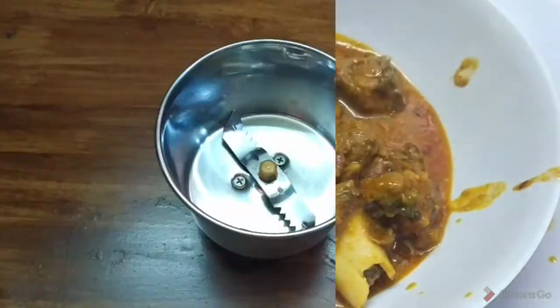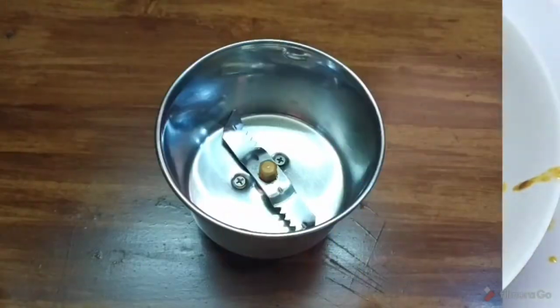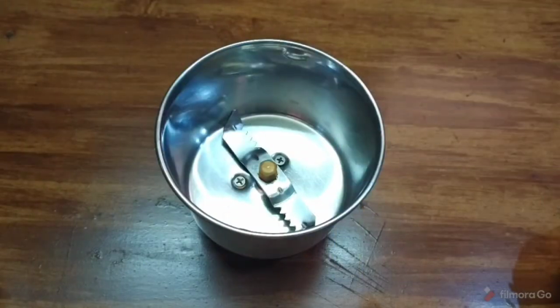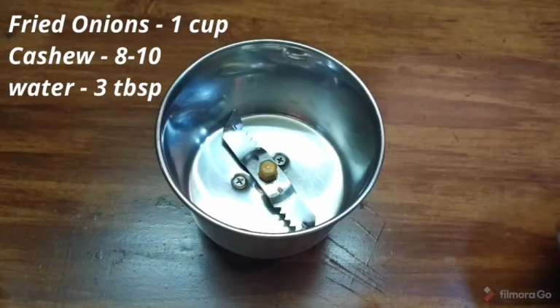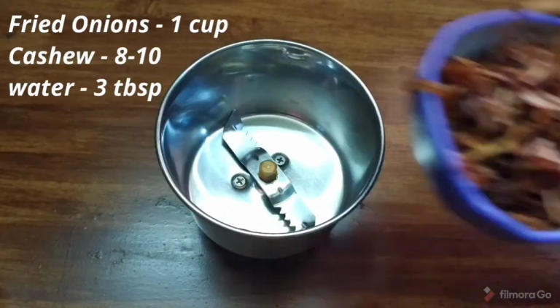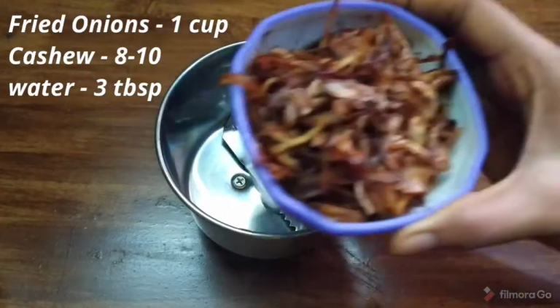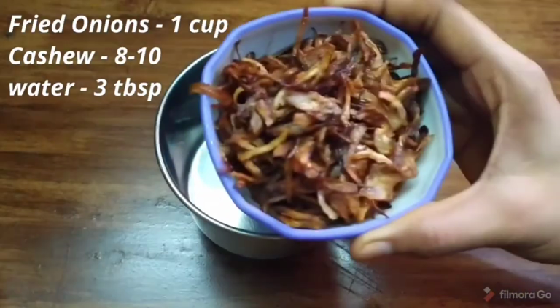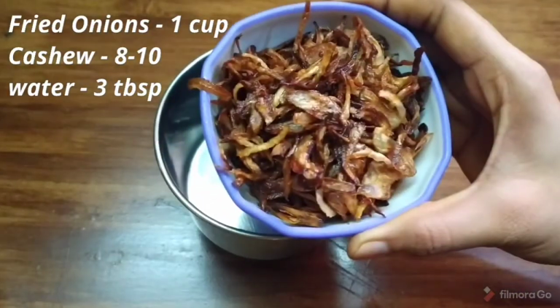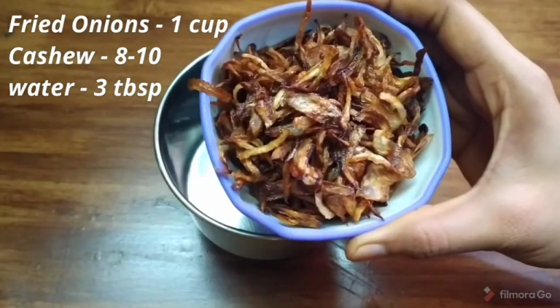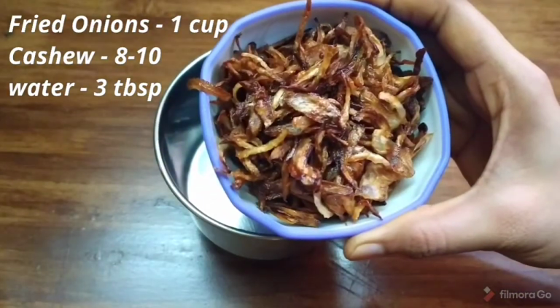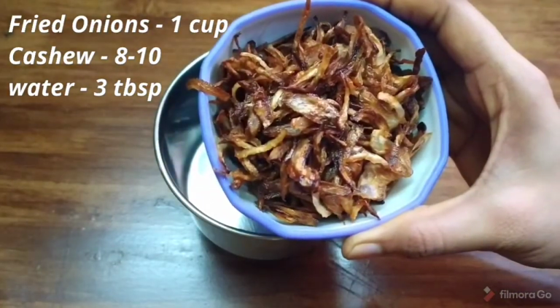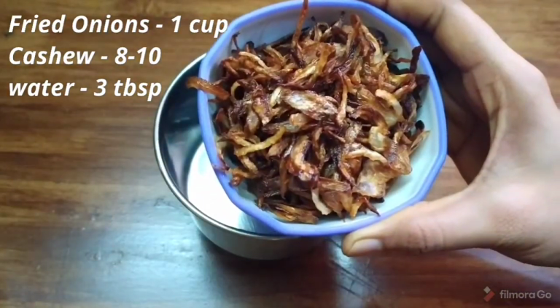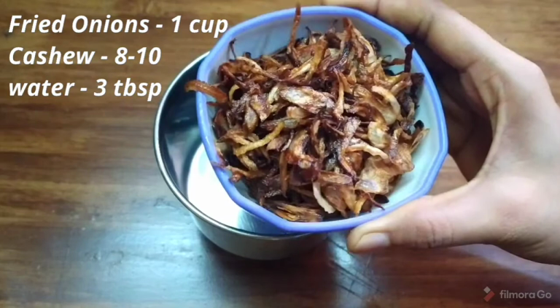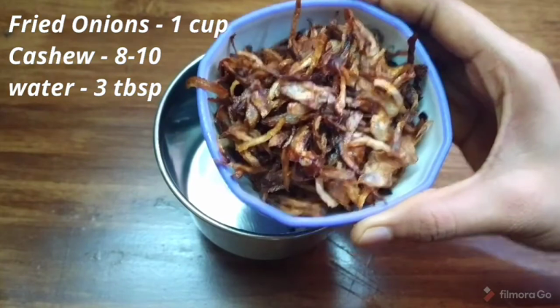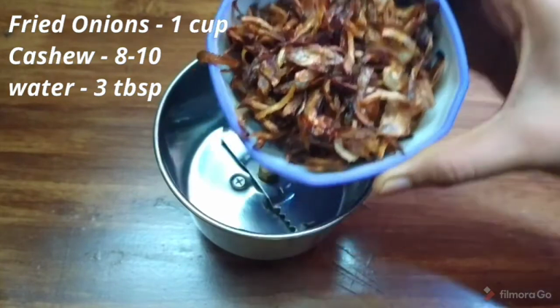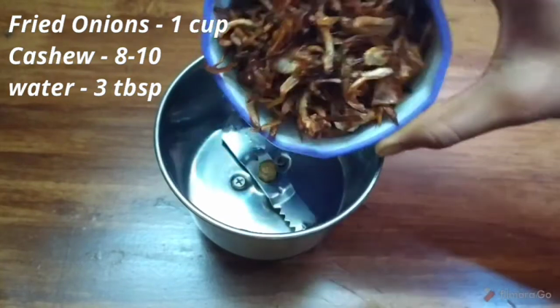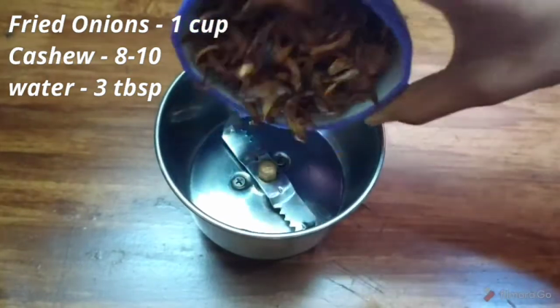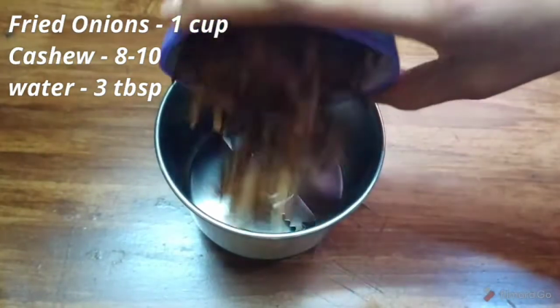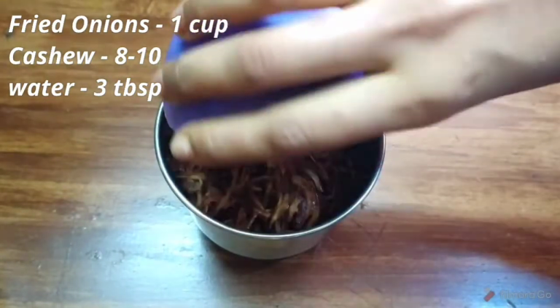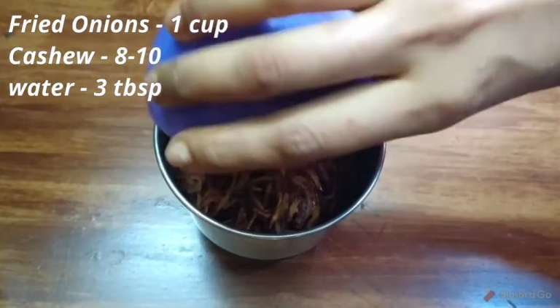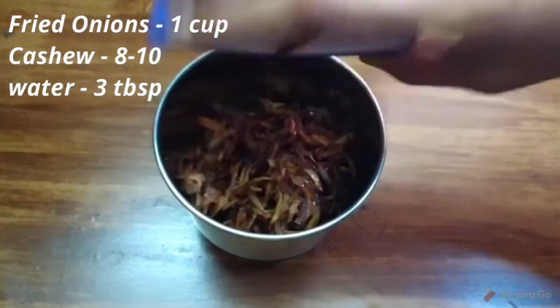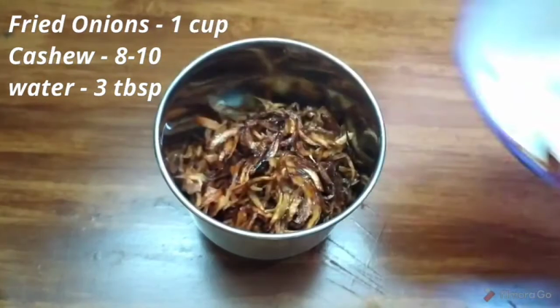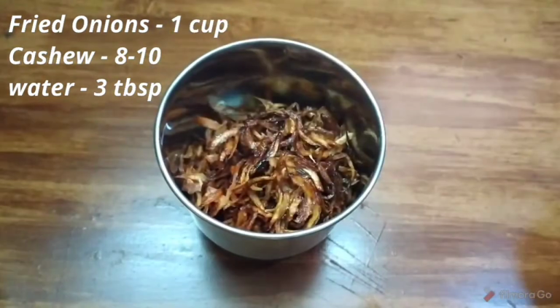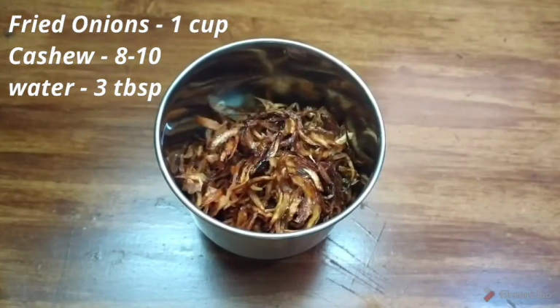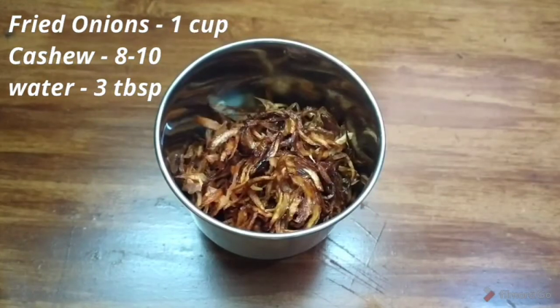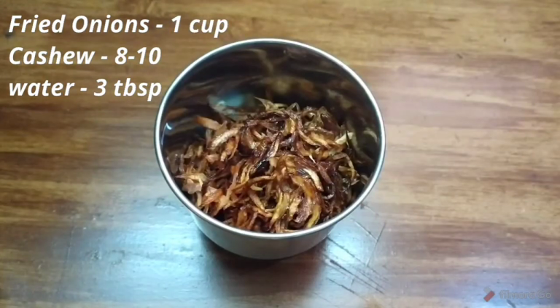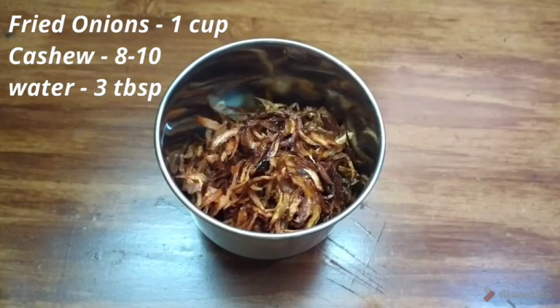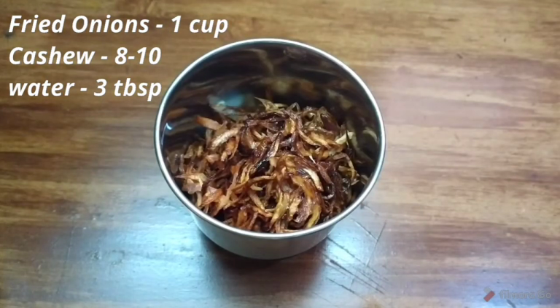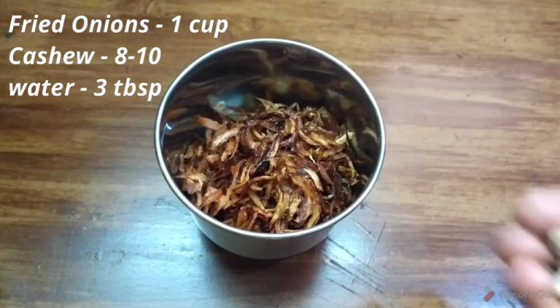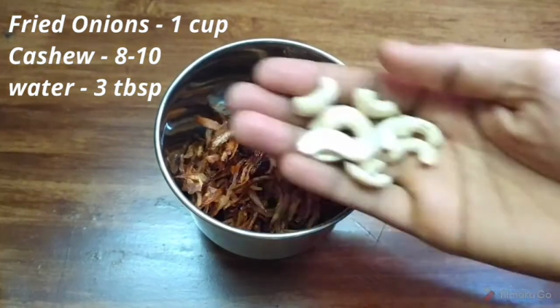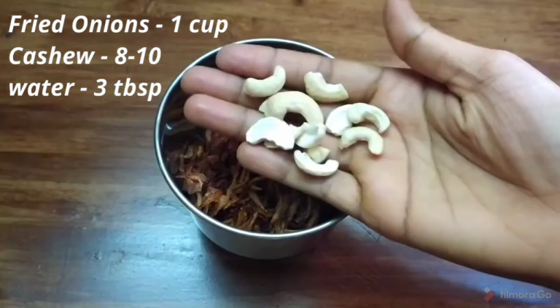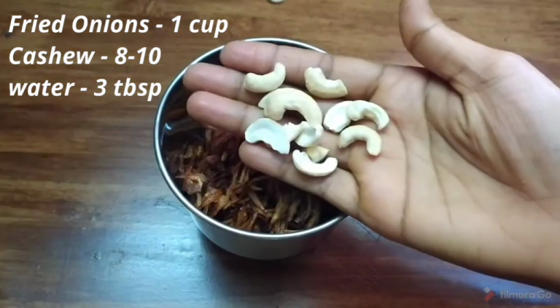First, I am going to mix it with fried onions. I am going to cut it in half size. I am going to fry it with golden brown oil.